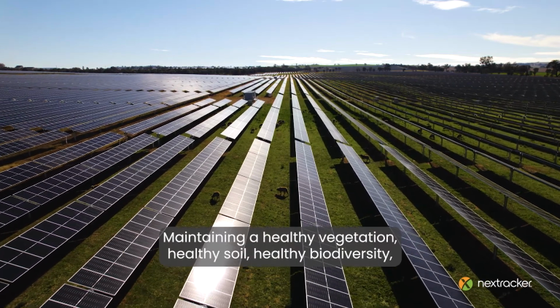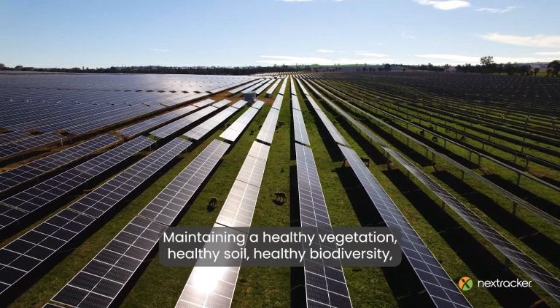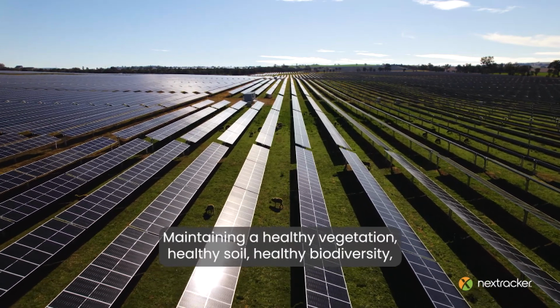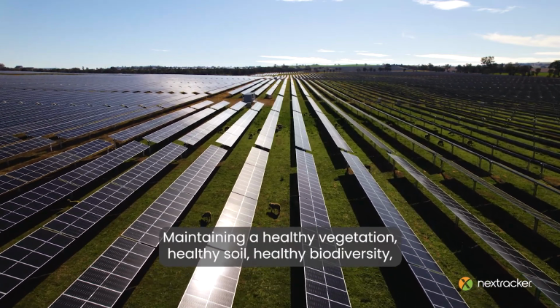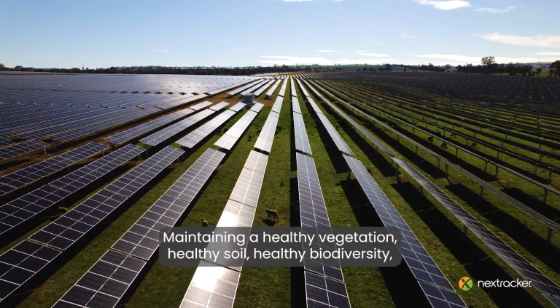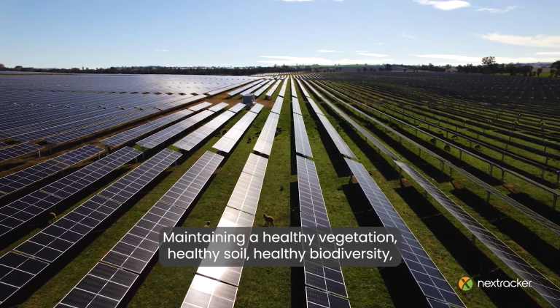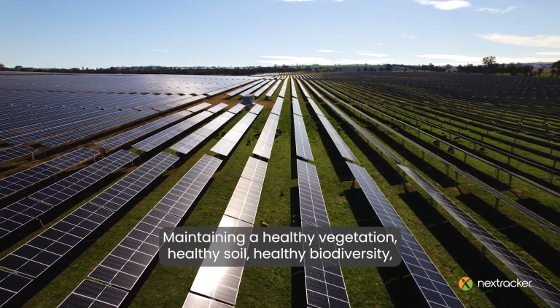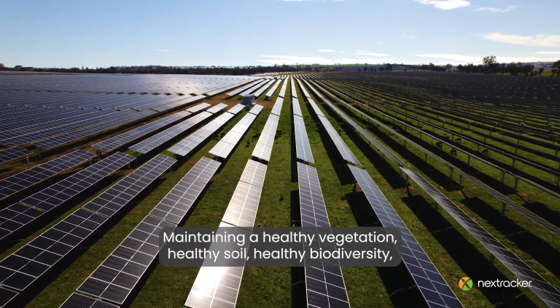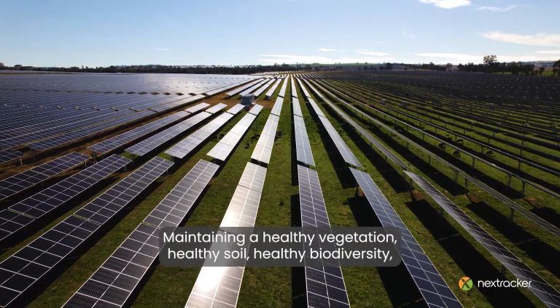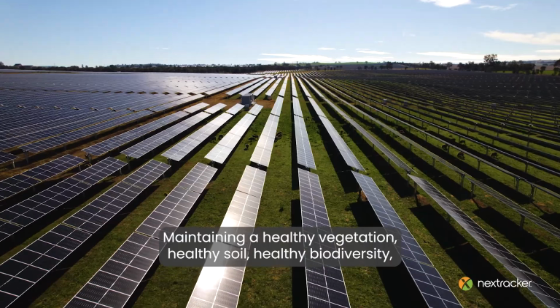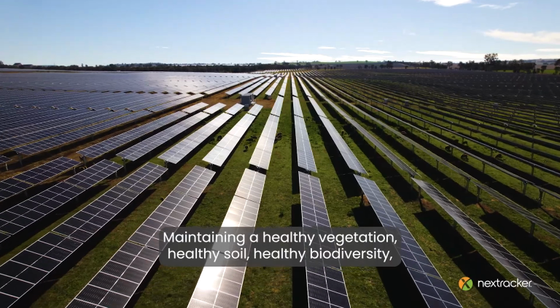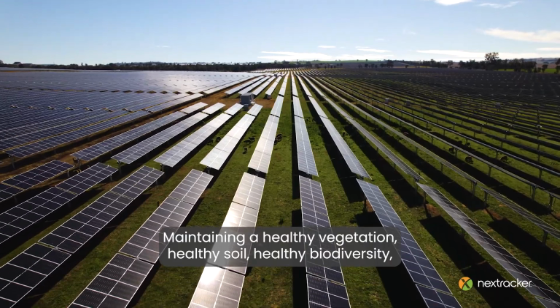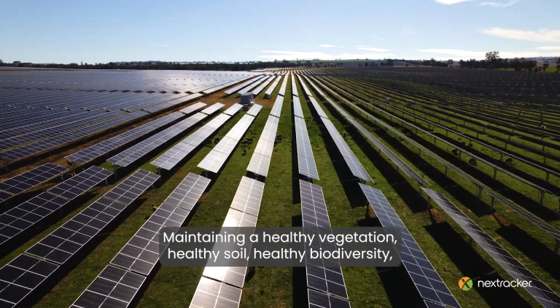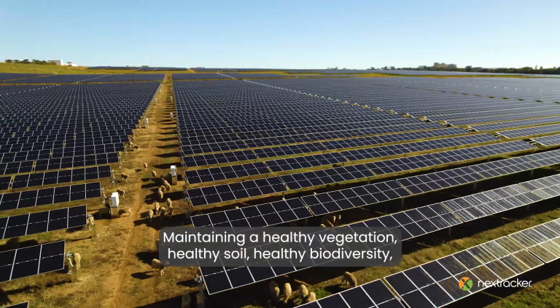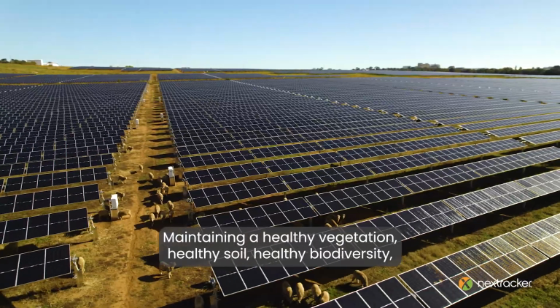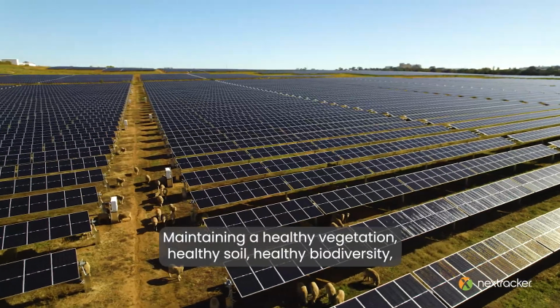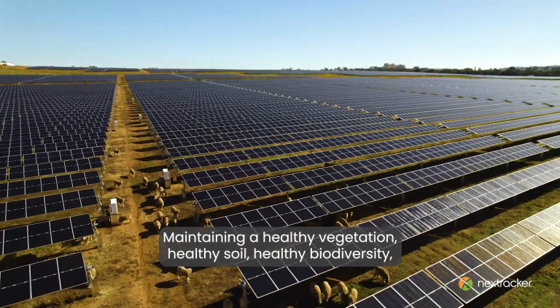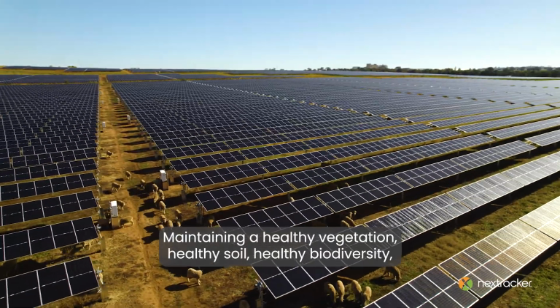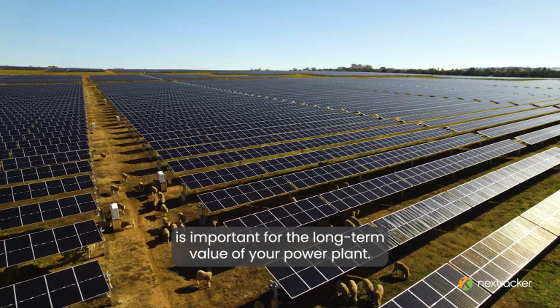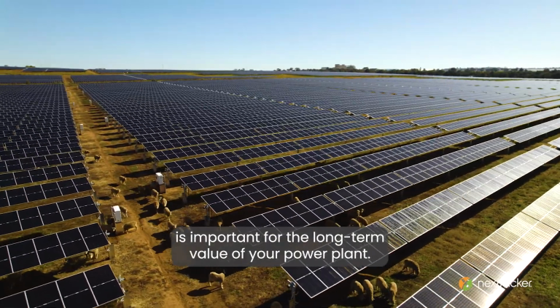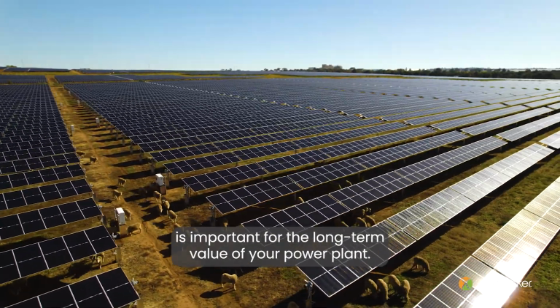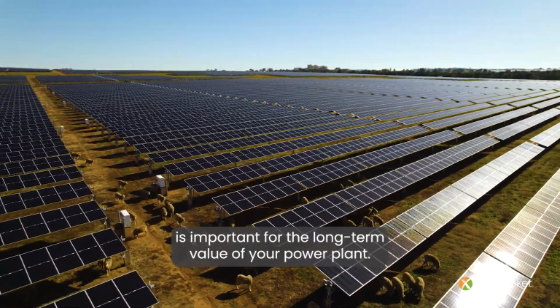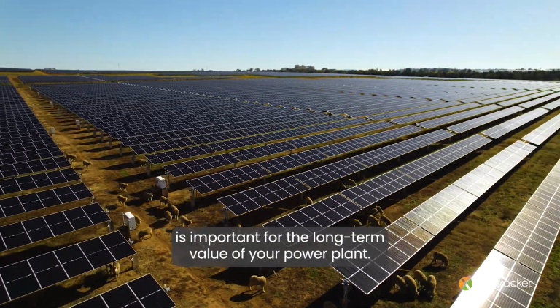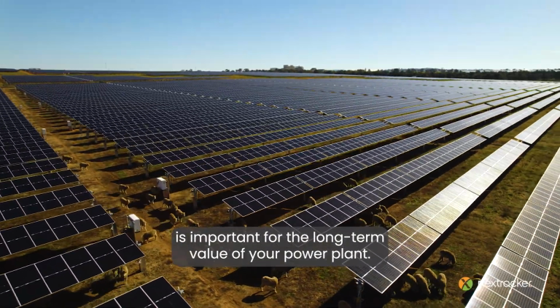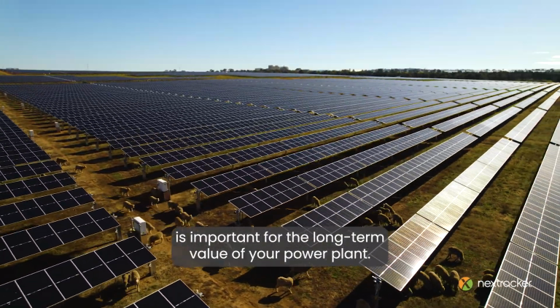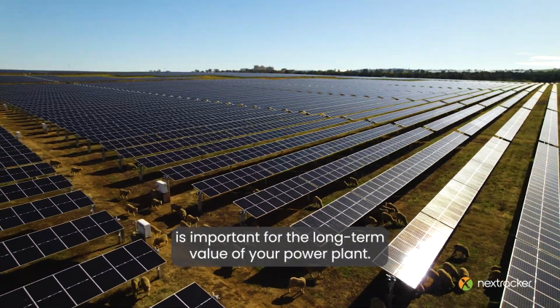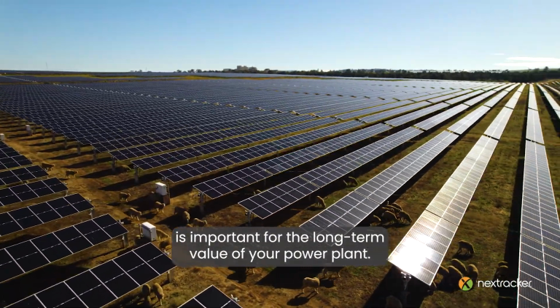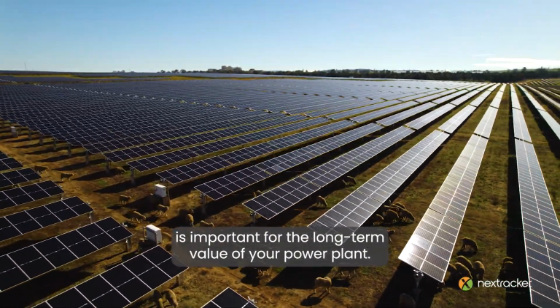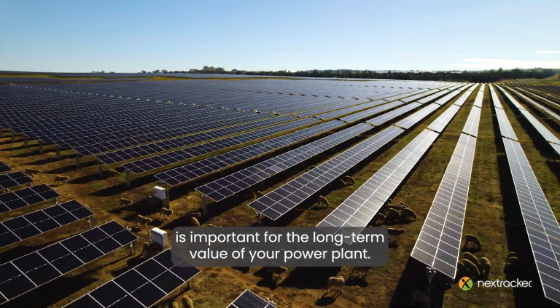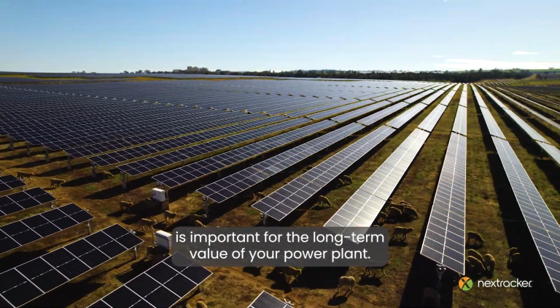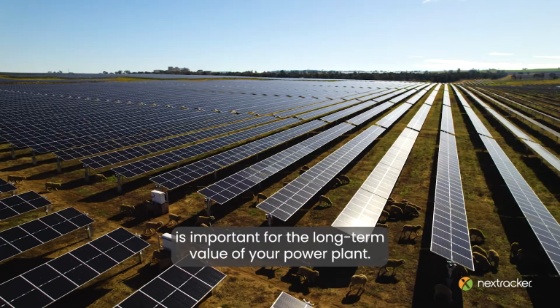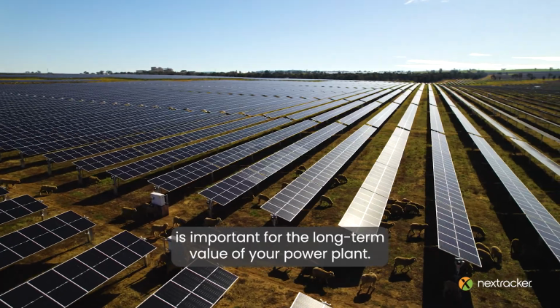Maintaining healthy vegetation, healthy soil, and healthy biodiversity is important for the long-term value of your power plant.